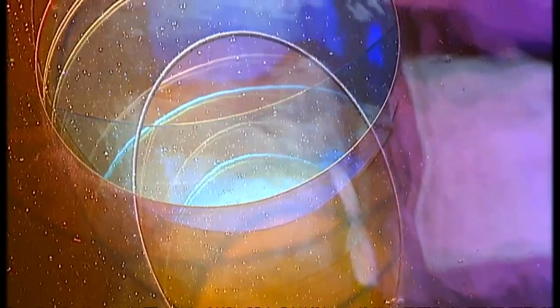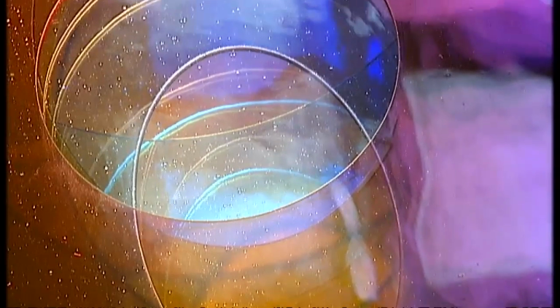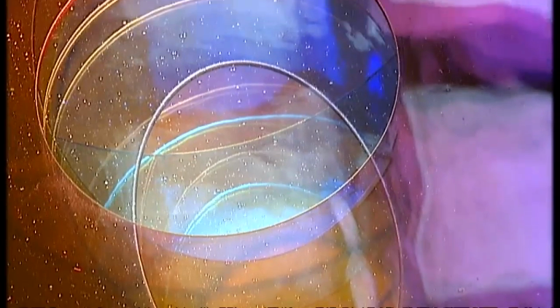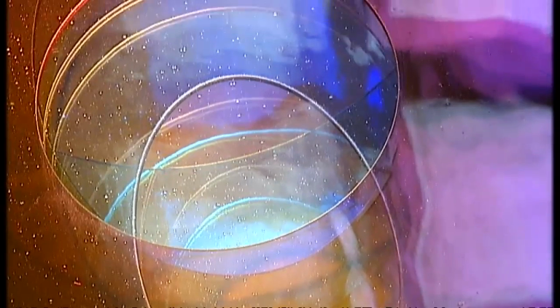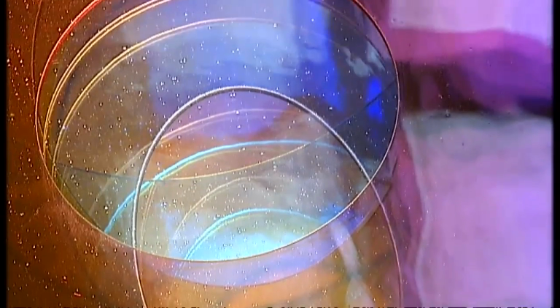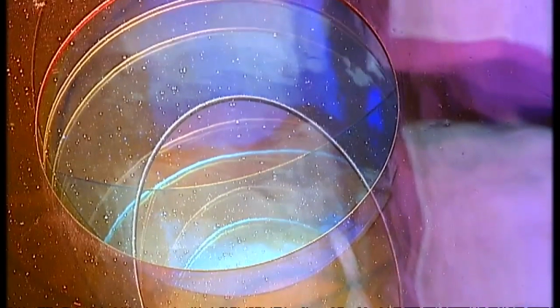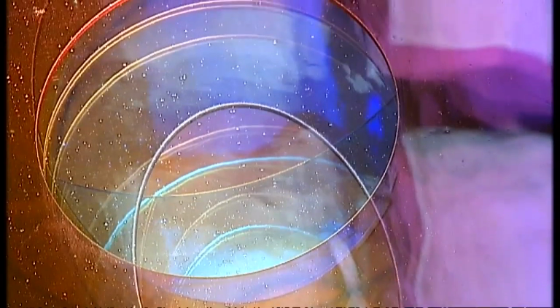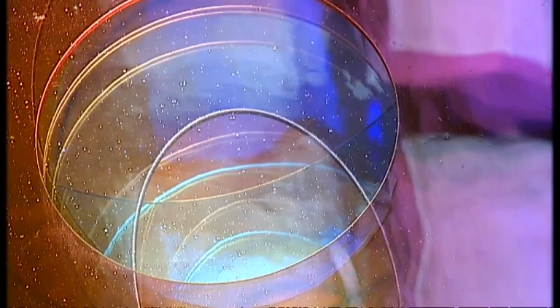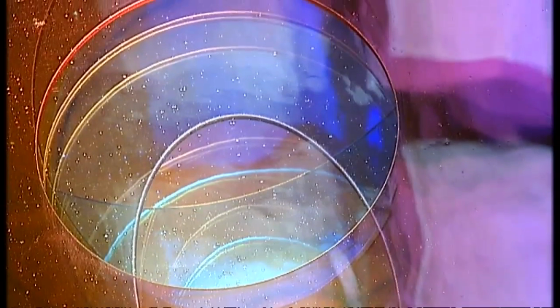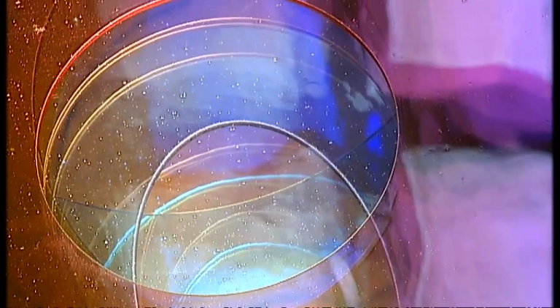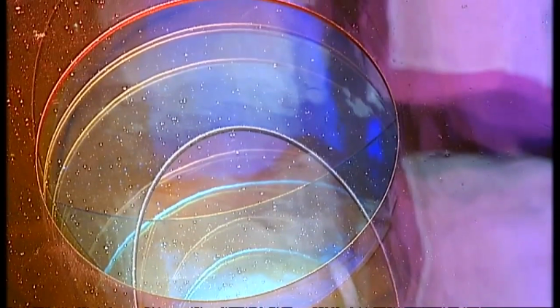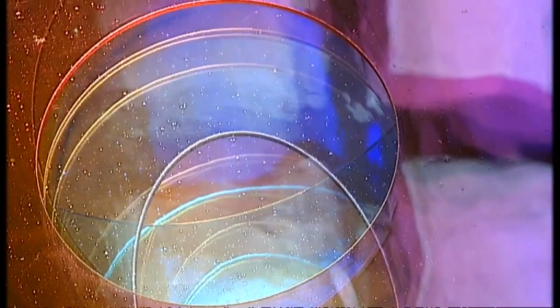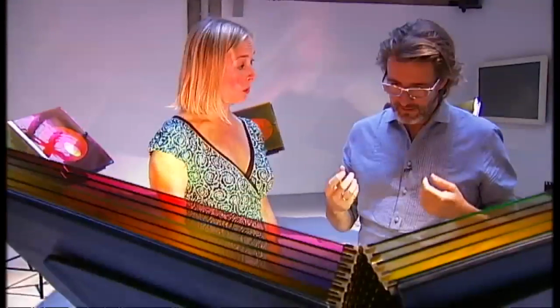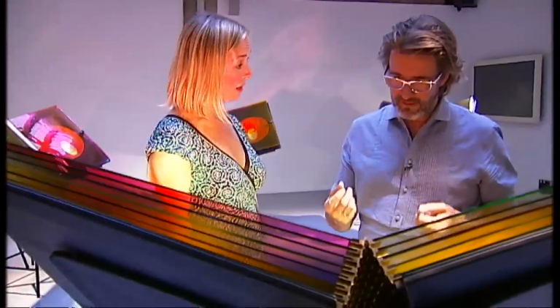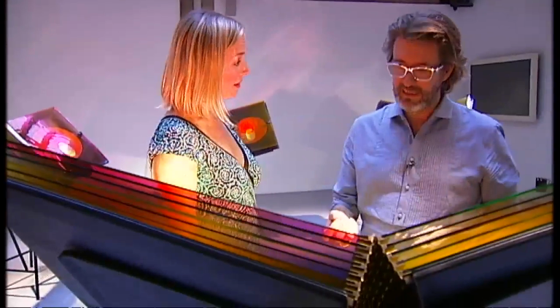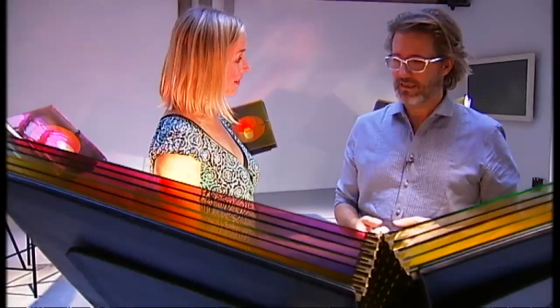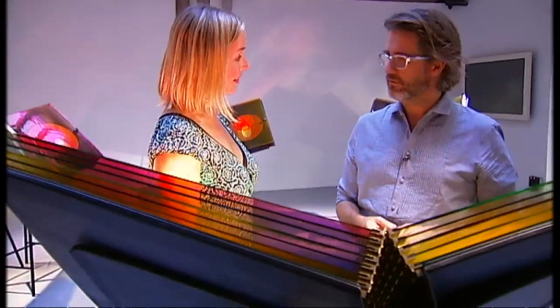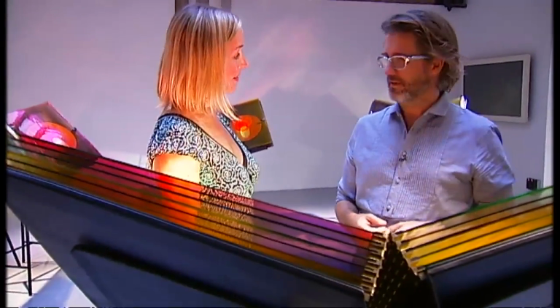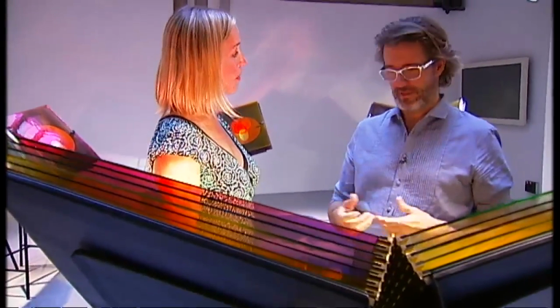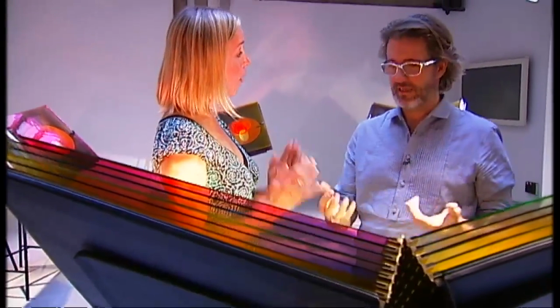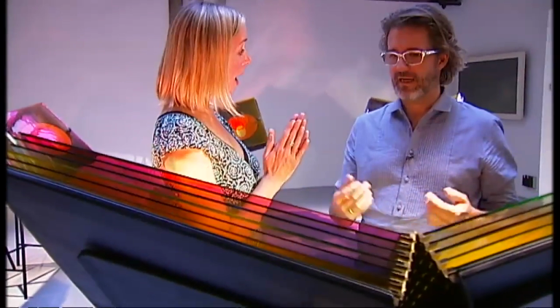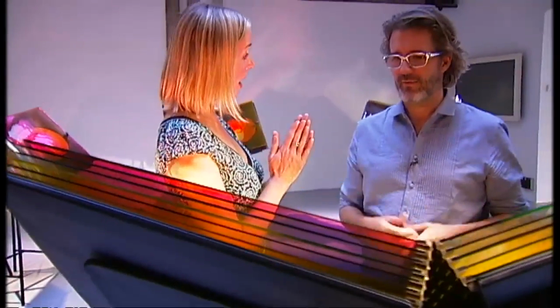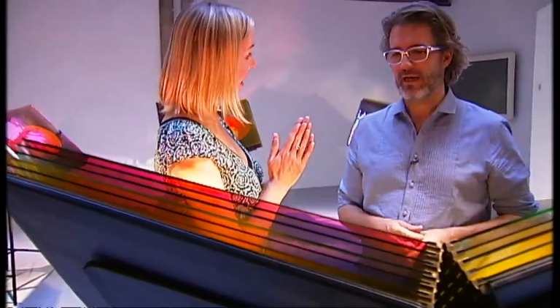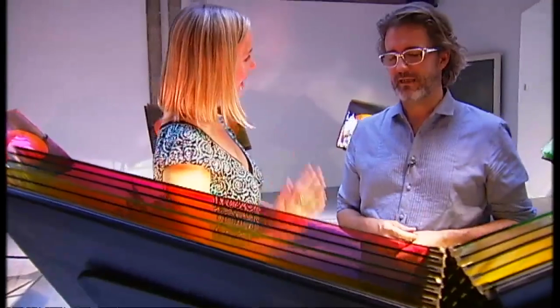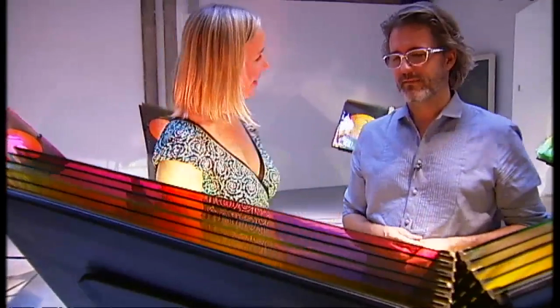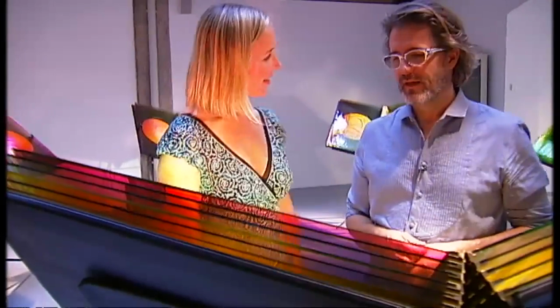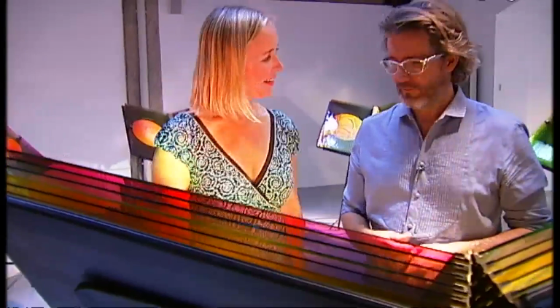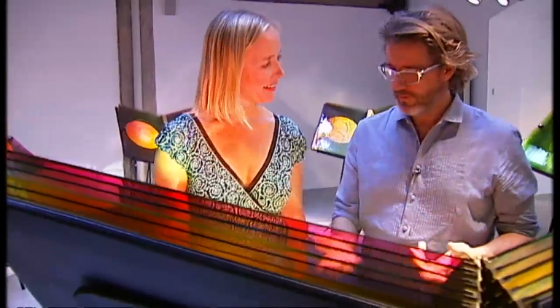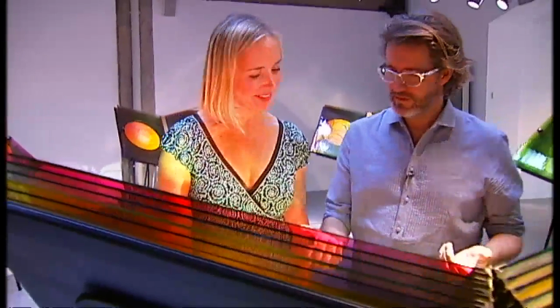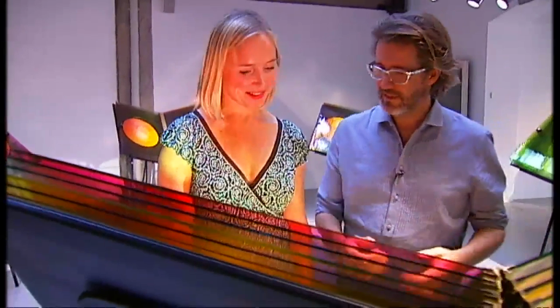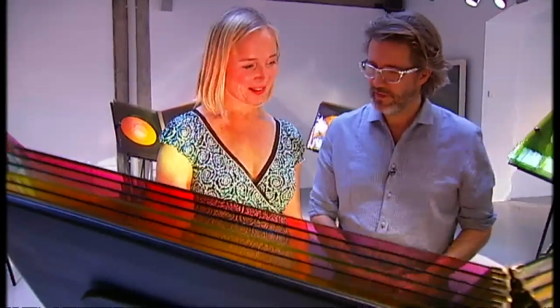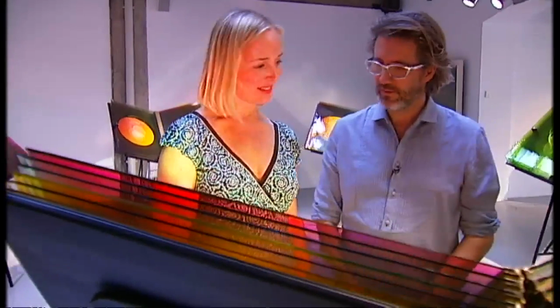Do we need bloody glass books? Do we? Yes, I do. Clearly, I need them. Well, because they're incredible.